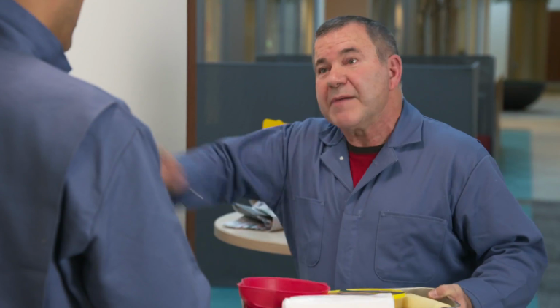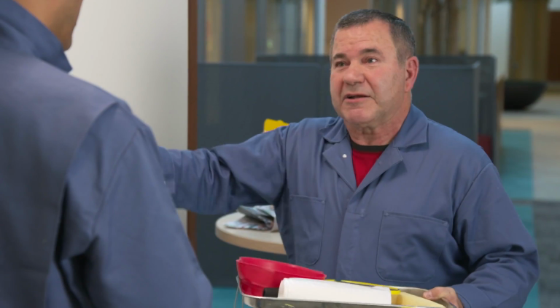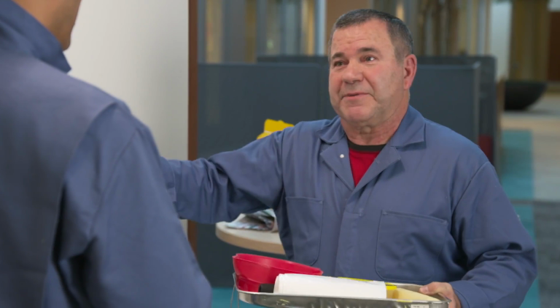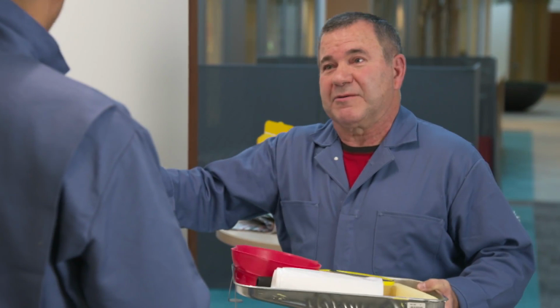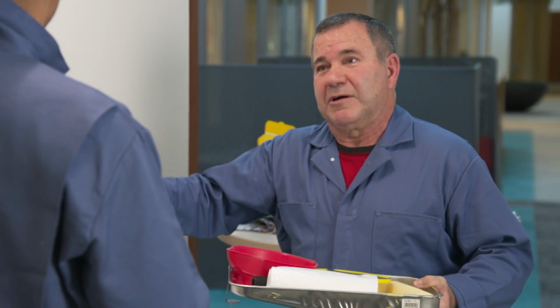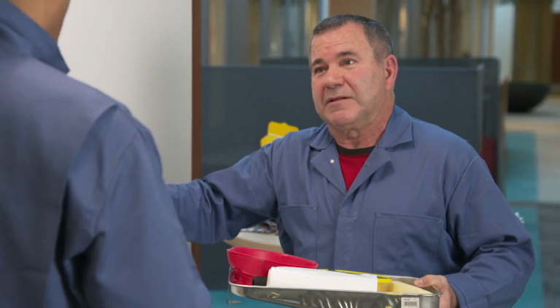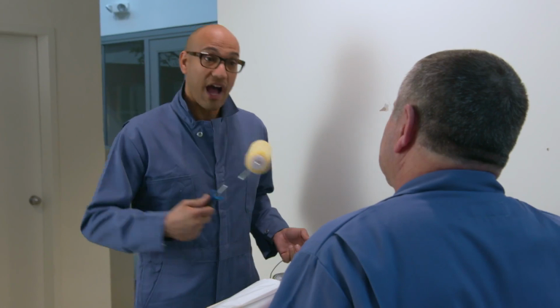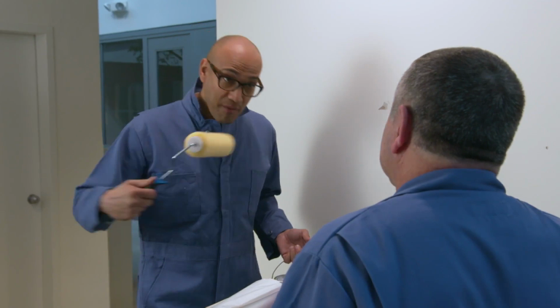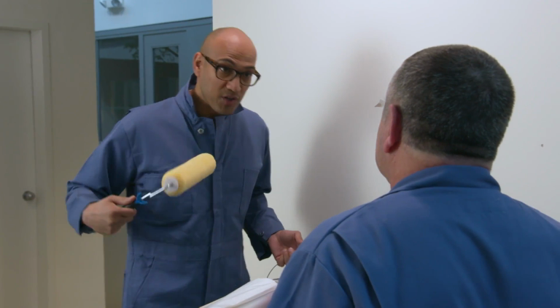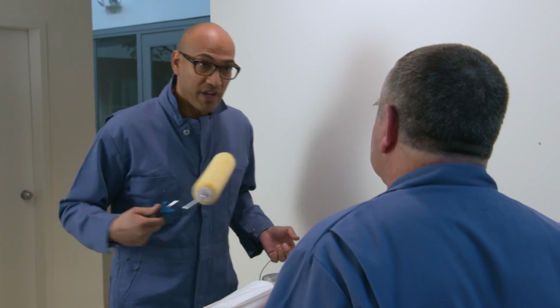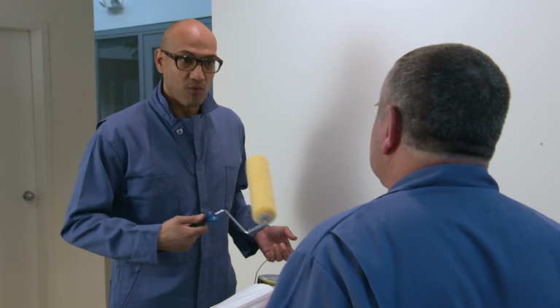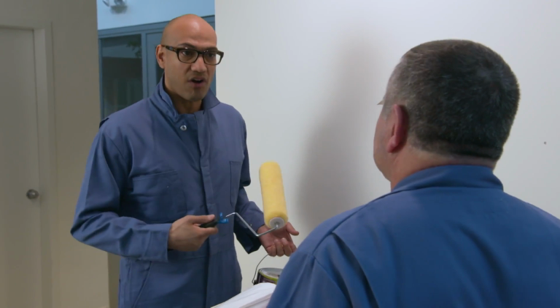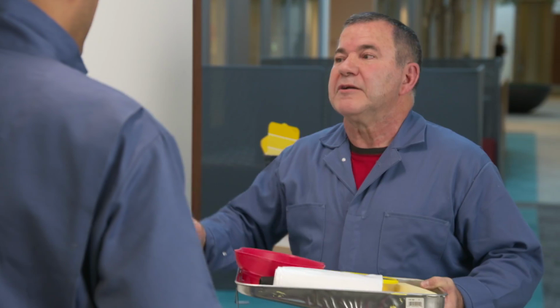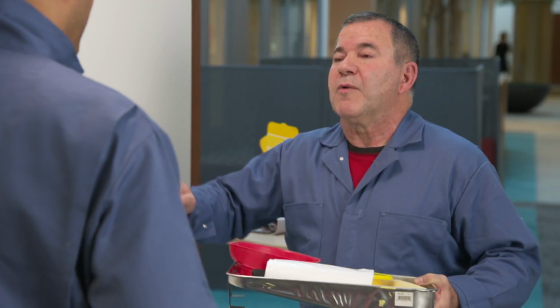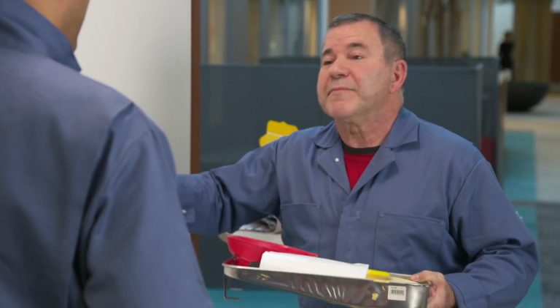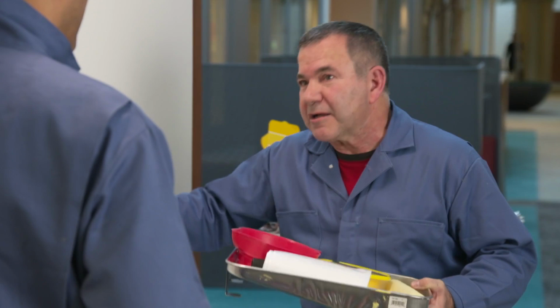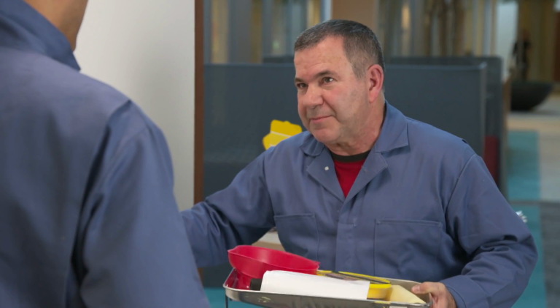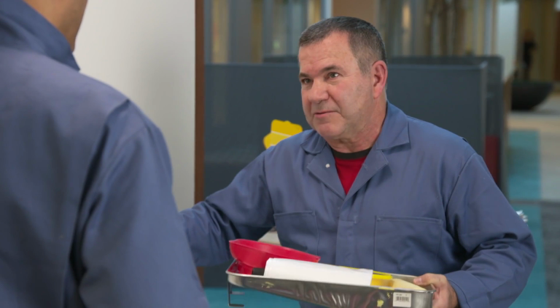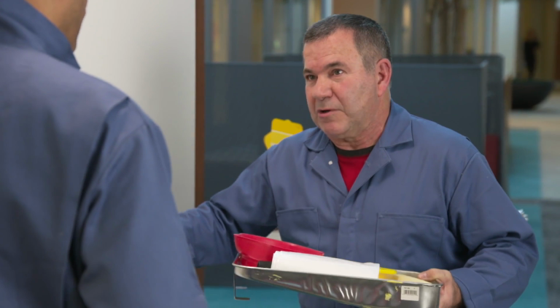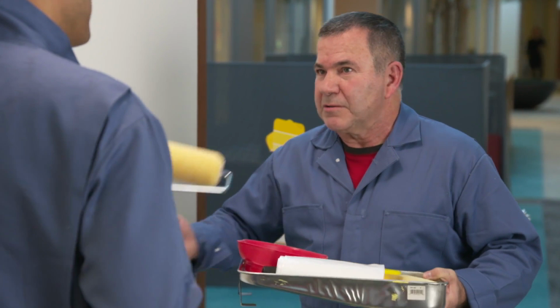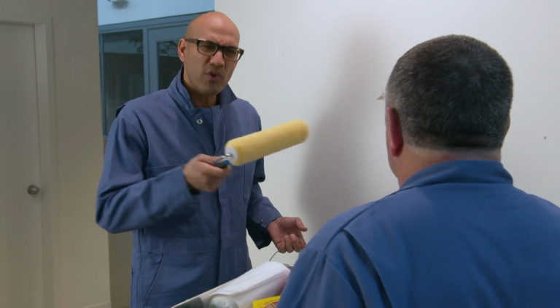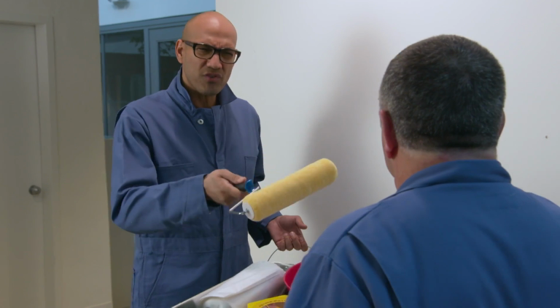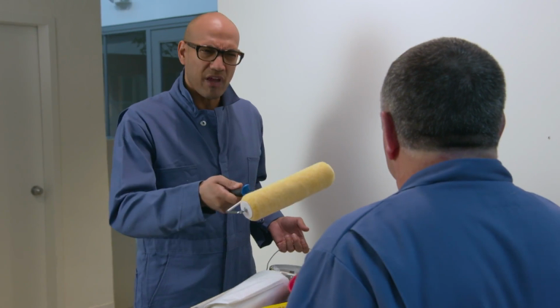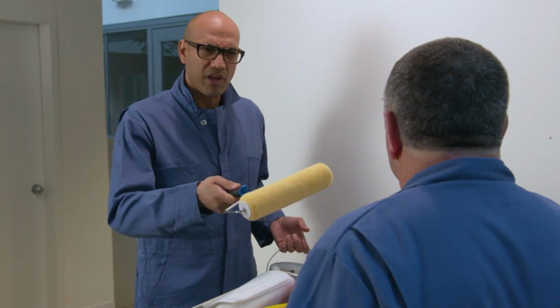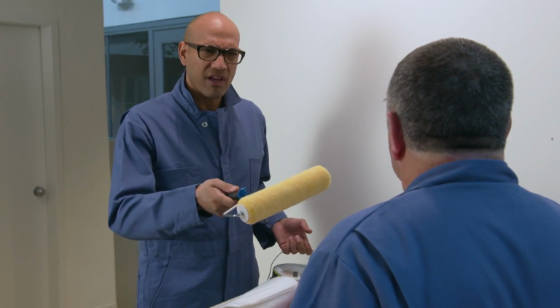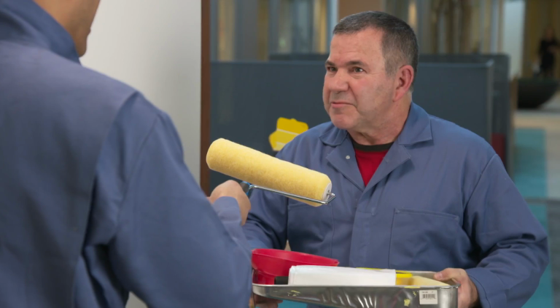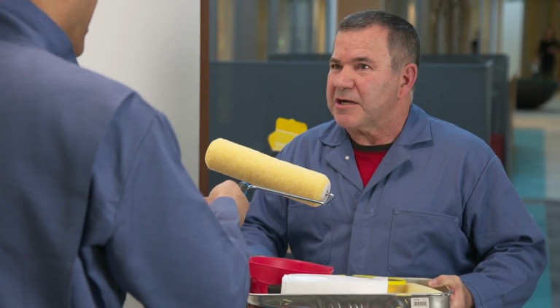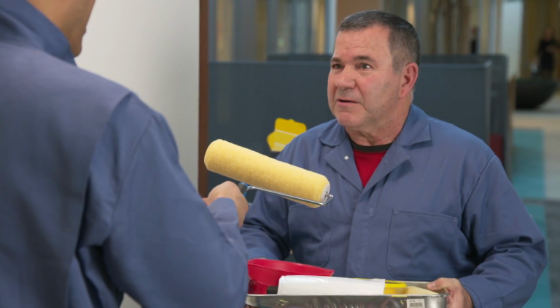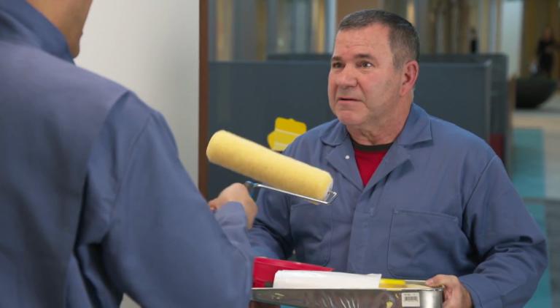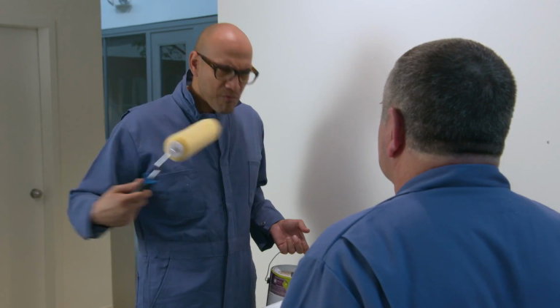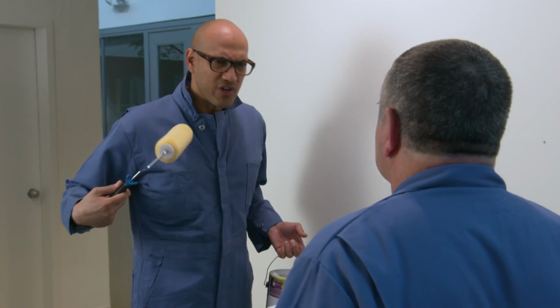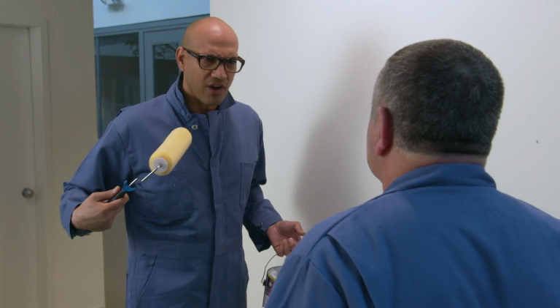I'm here to paint the wall. No, I'm here to paint the wall. Wait a minute — what's your name? Rico. I'm Rico.